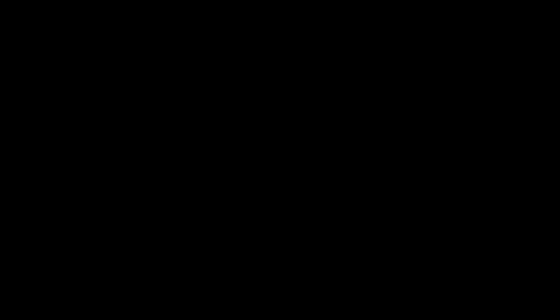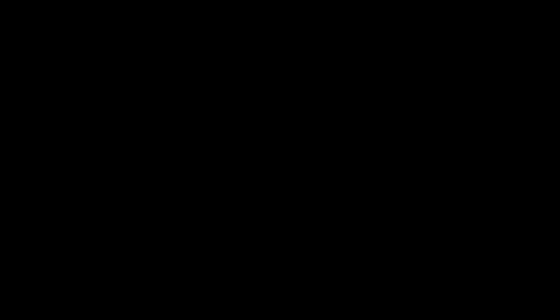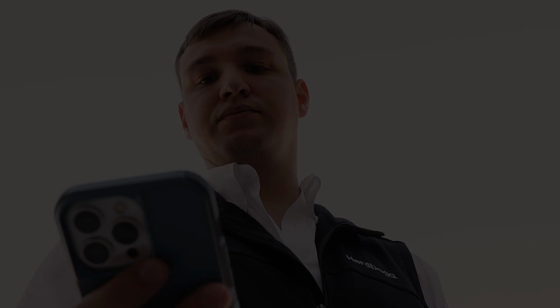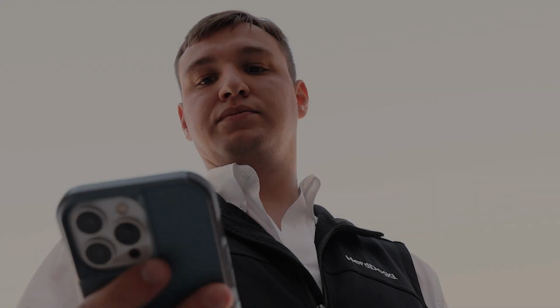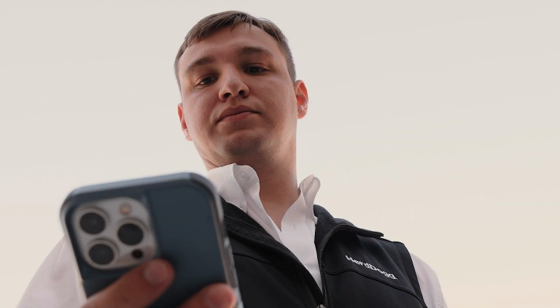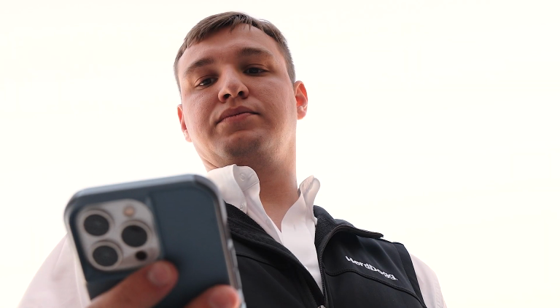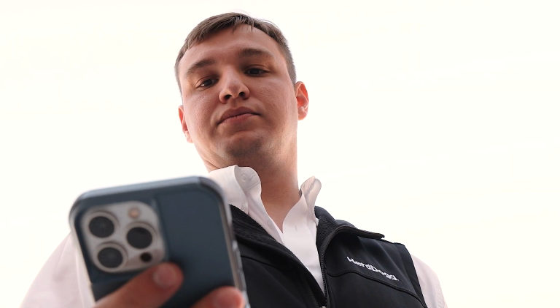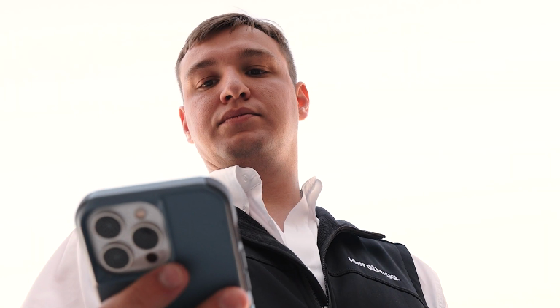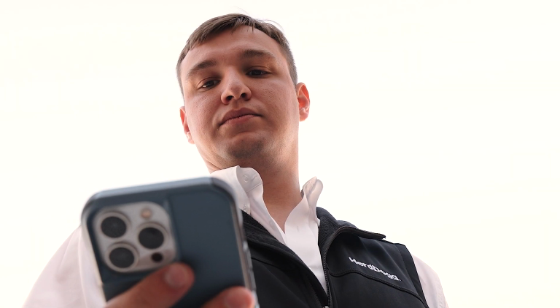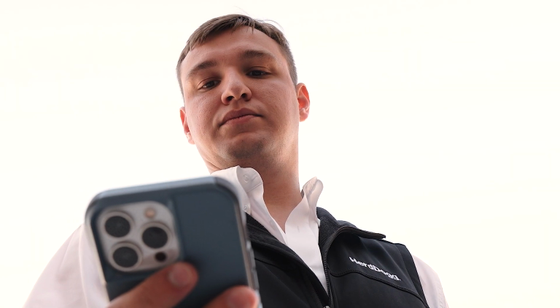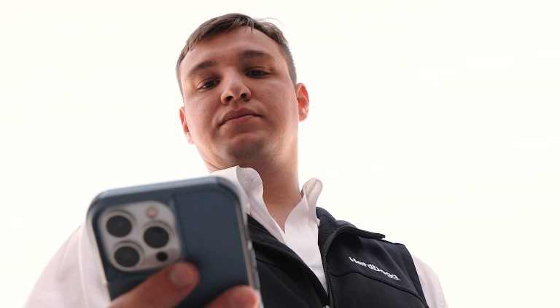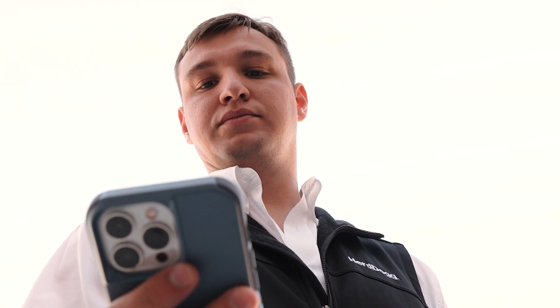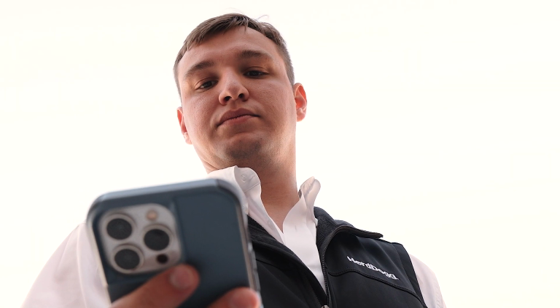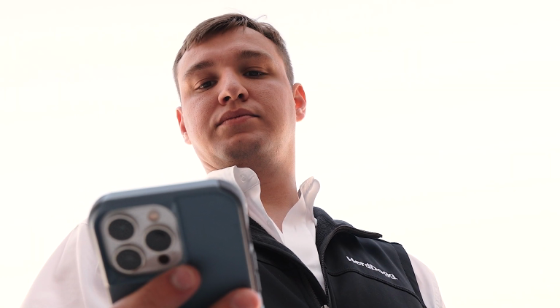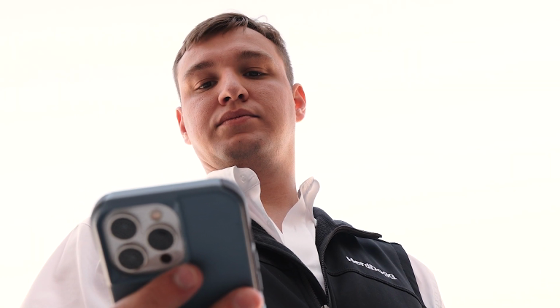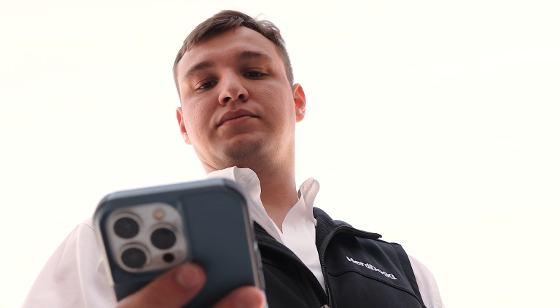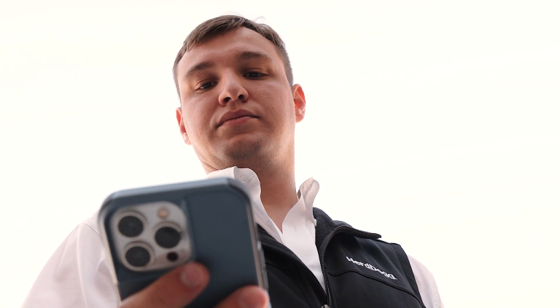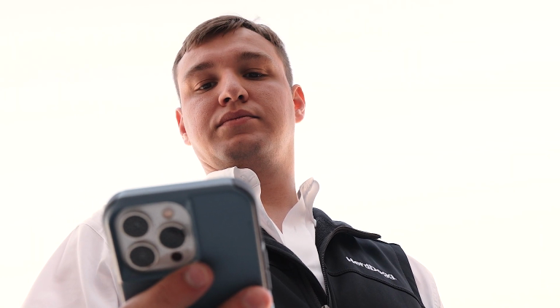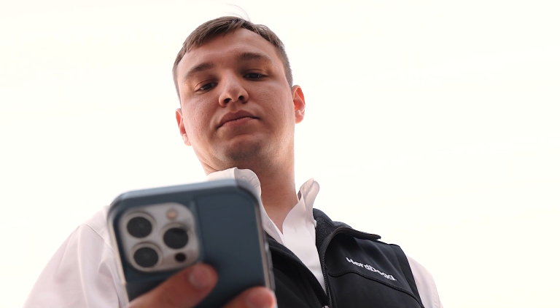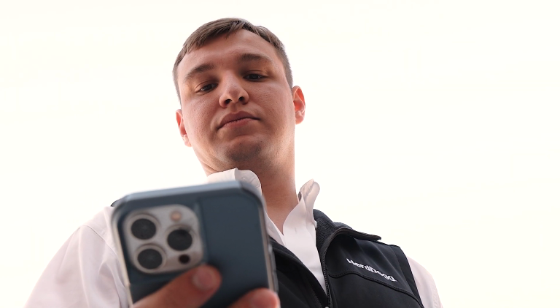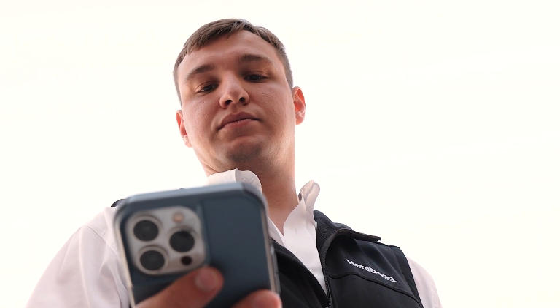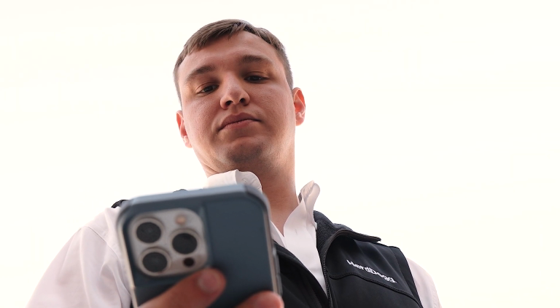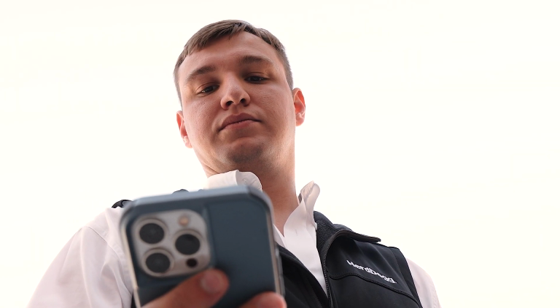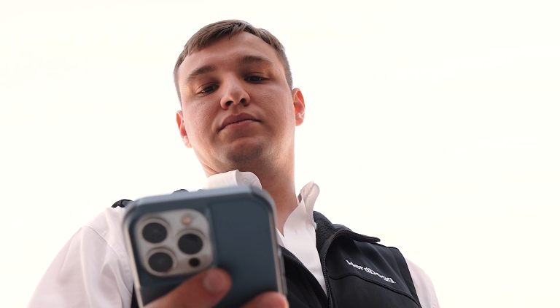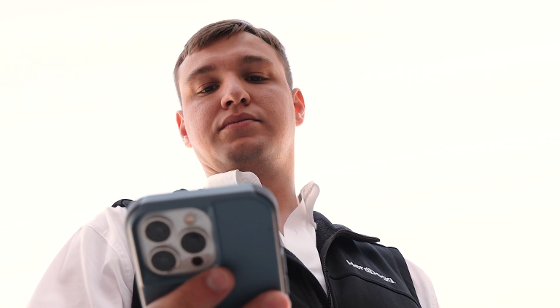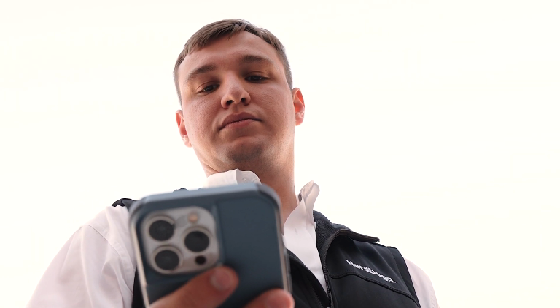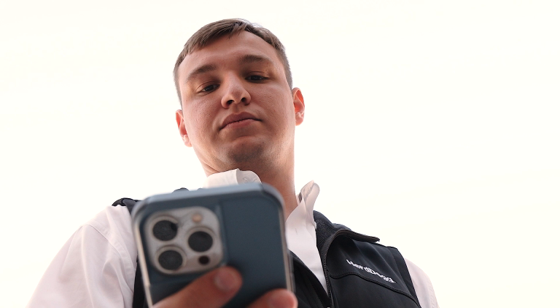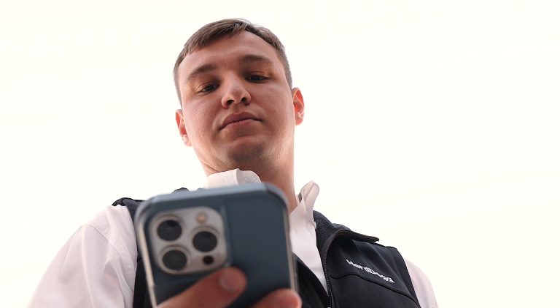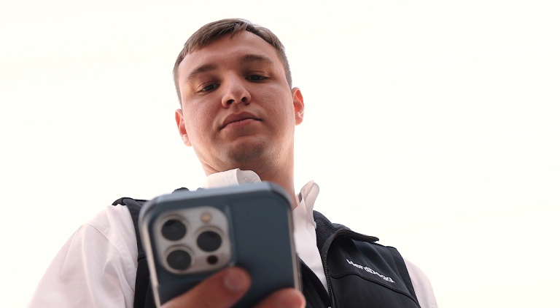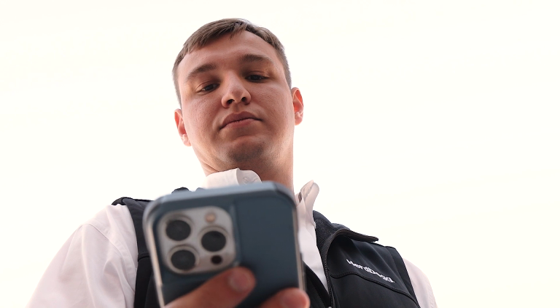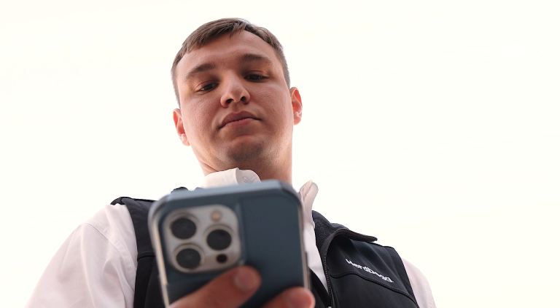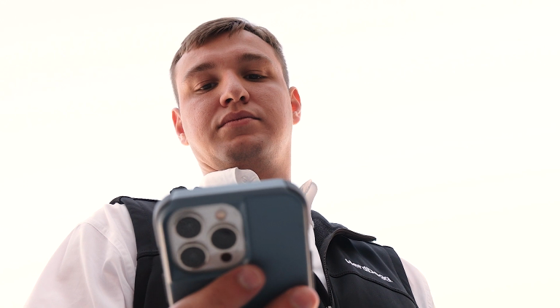My name is Dalton Line. I am with HerdDogg as the Sales and Customer Success Specialist.